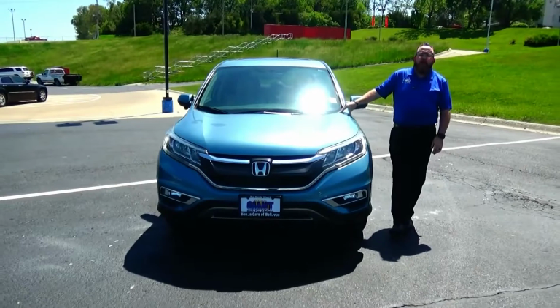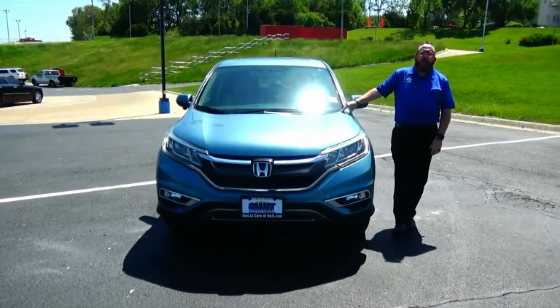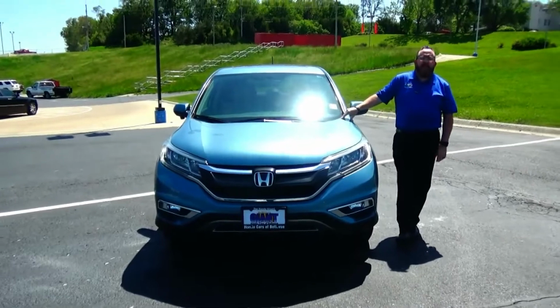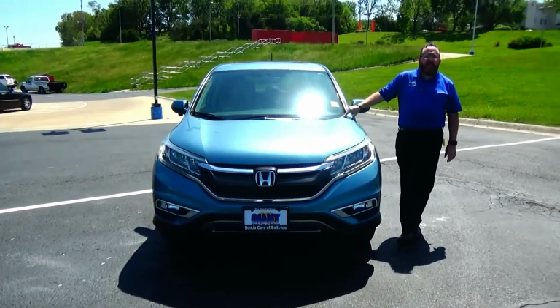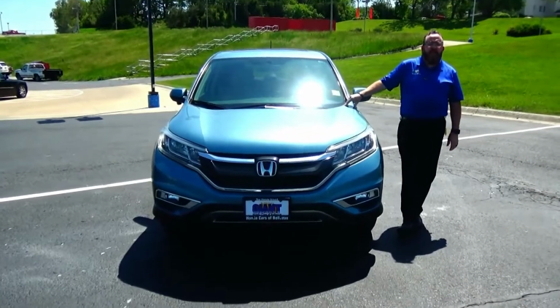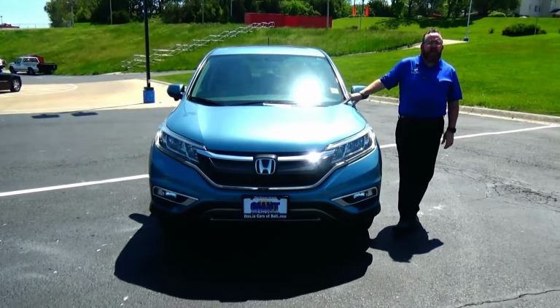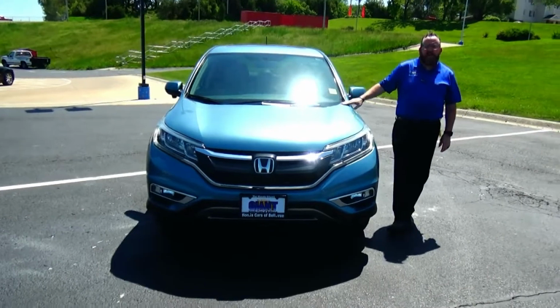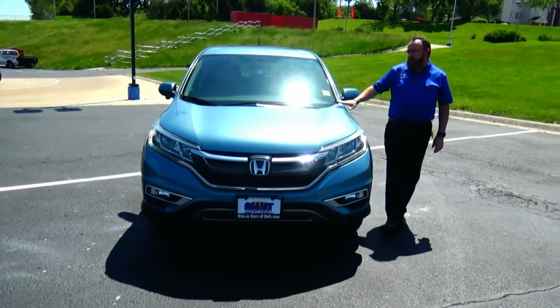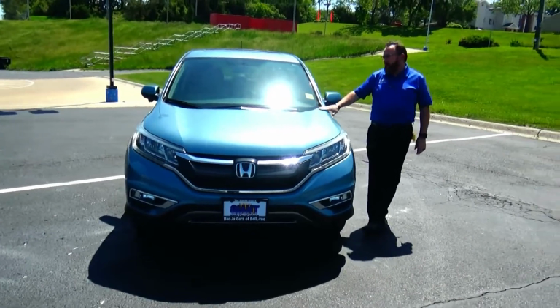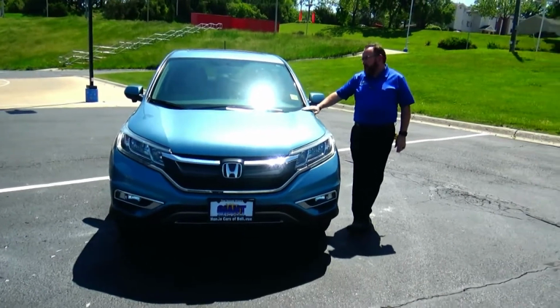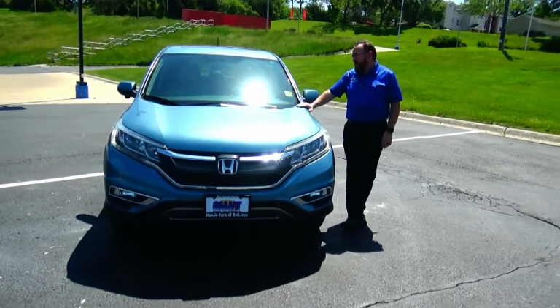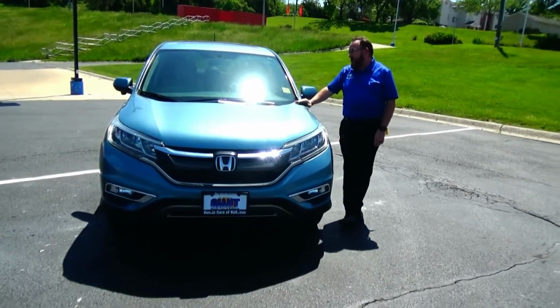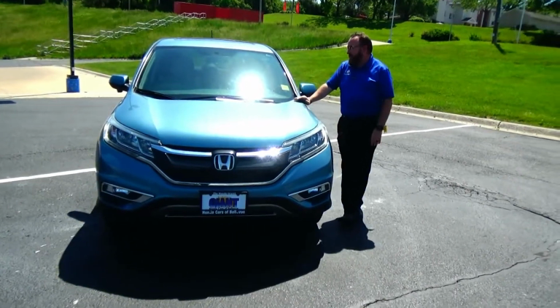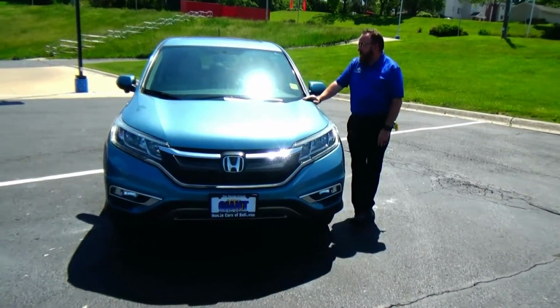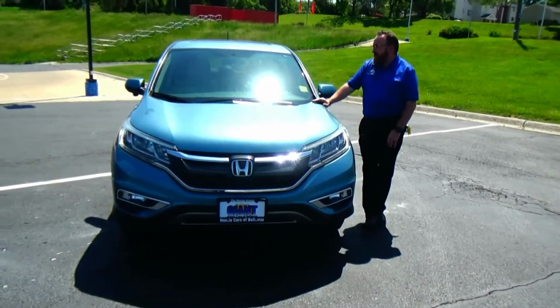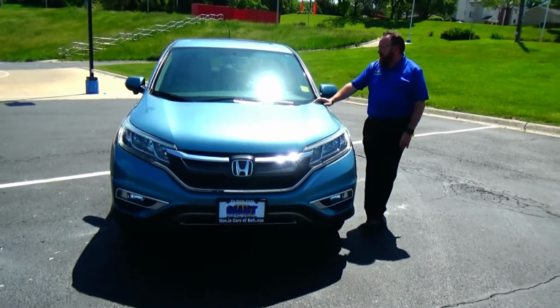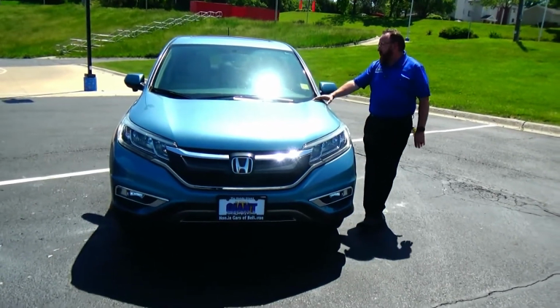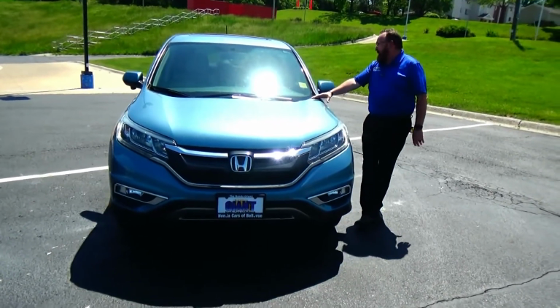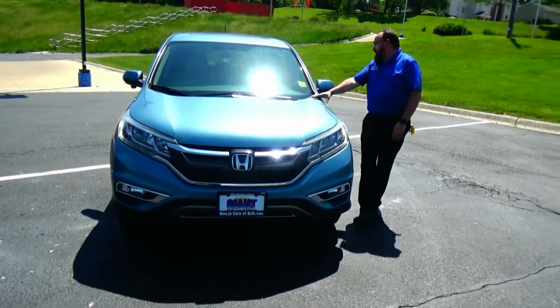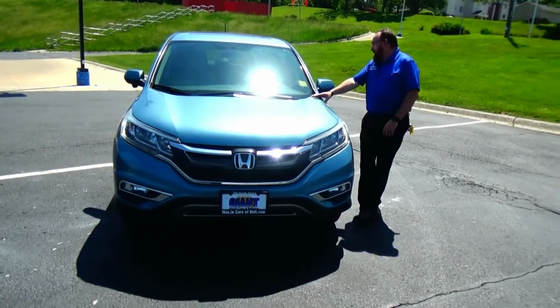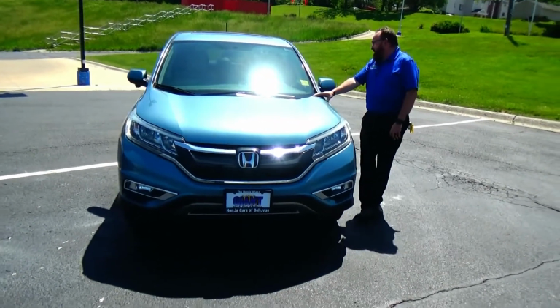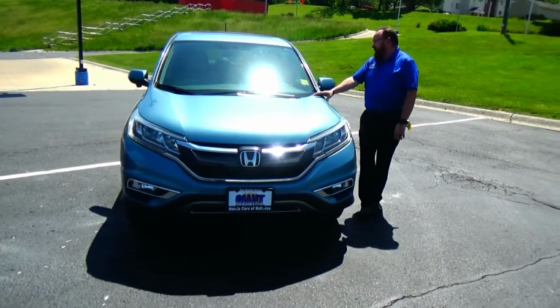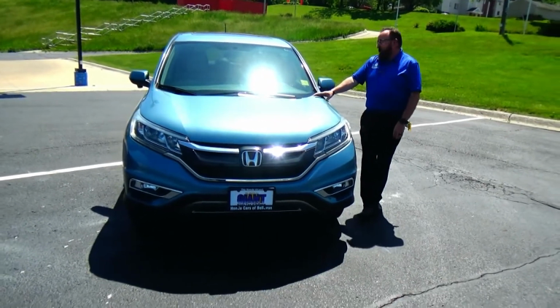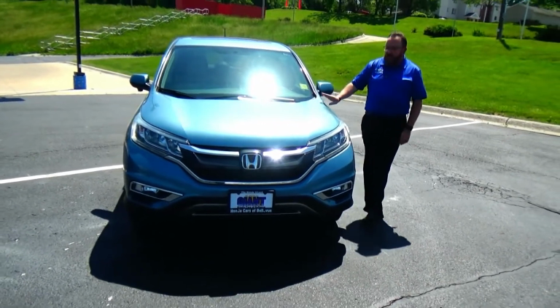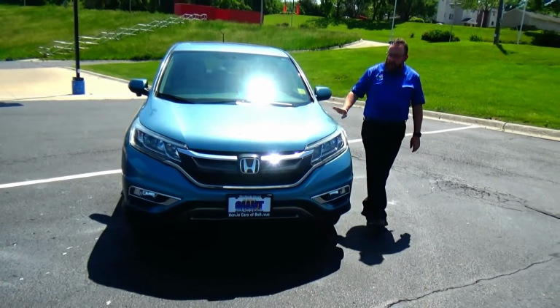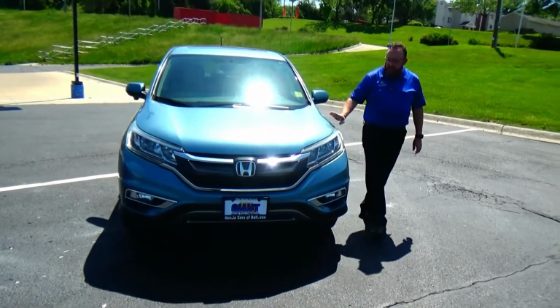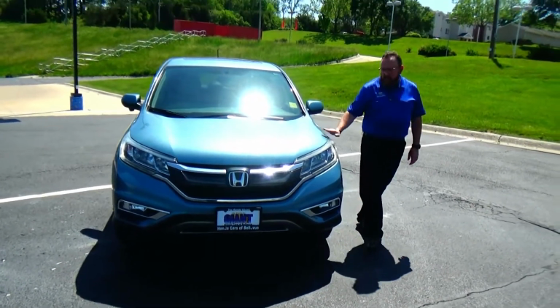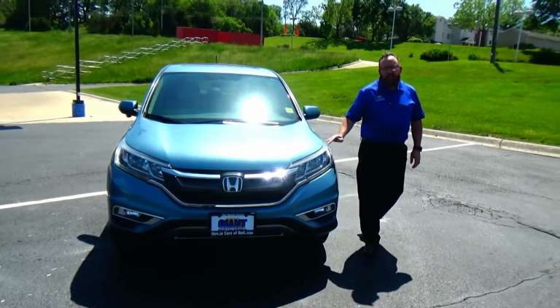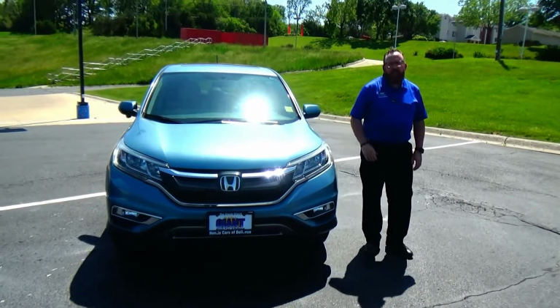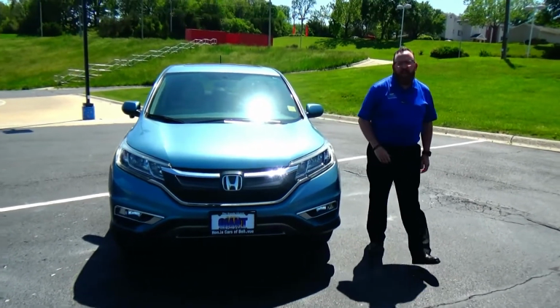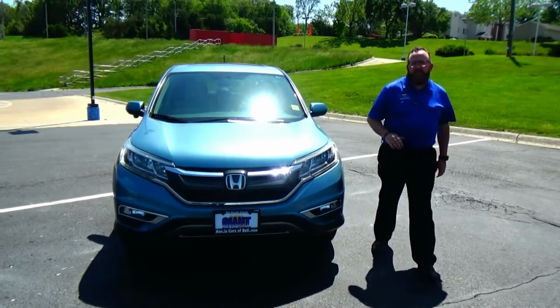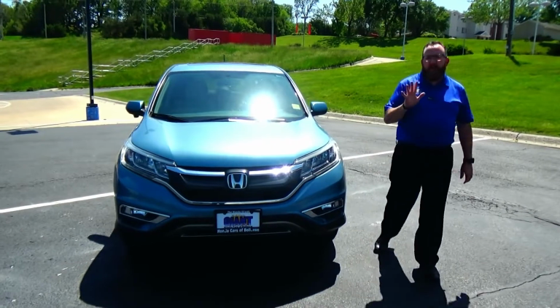Brian Kelly here for the Honda Giant, here to show you this 2016 Honda CR-V EX. Just keeping on trade, it's got 84,000 miles.